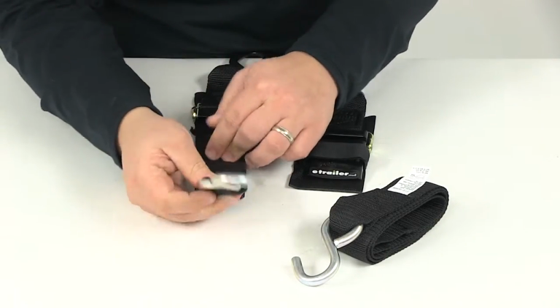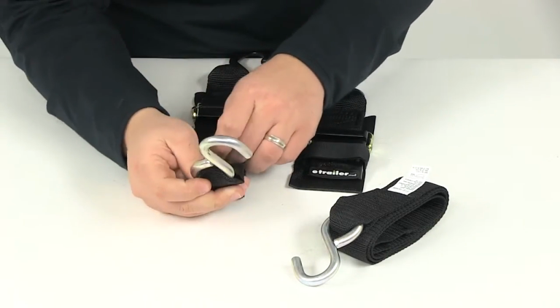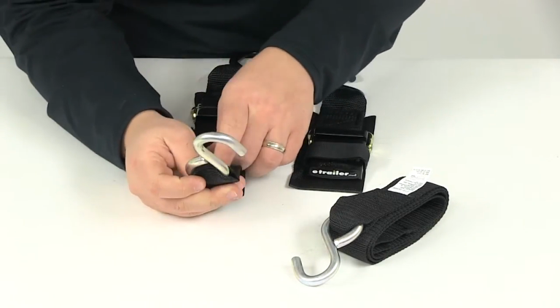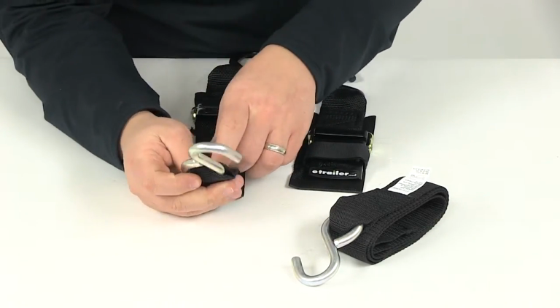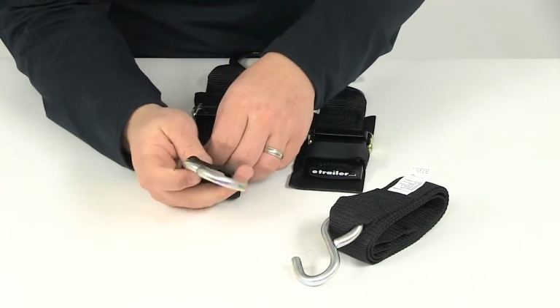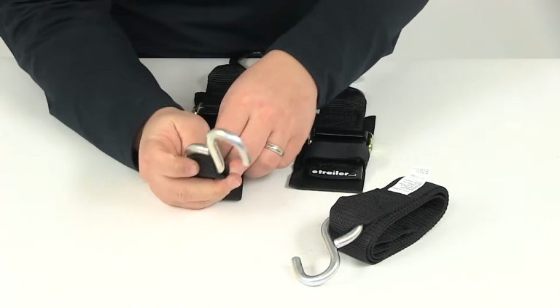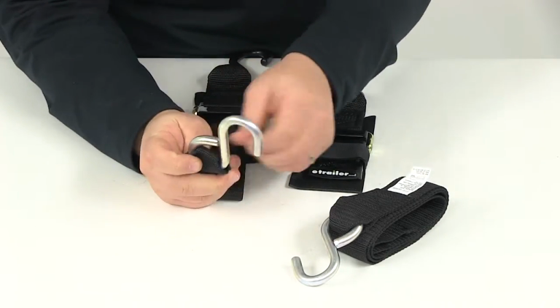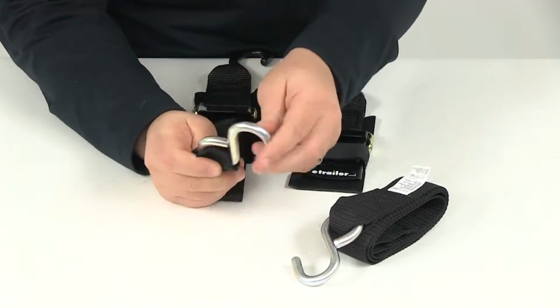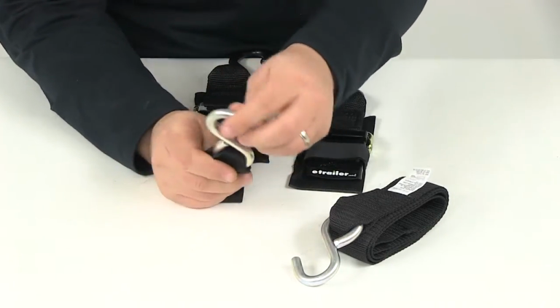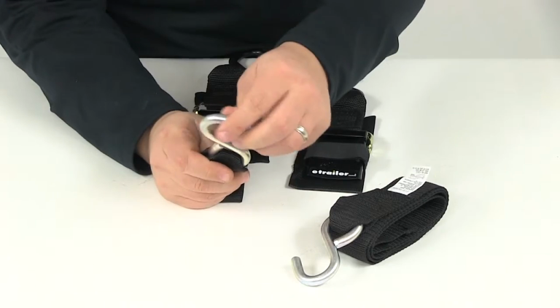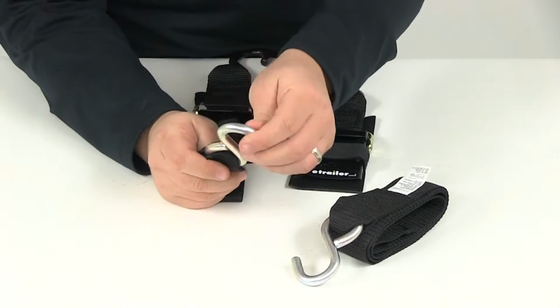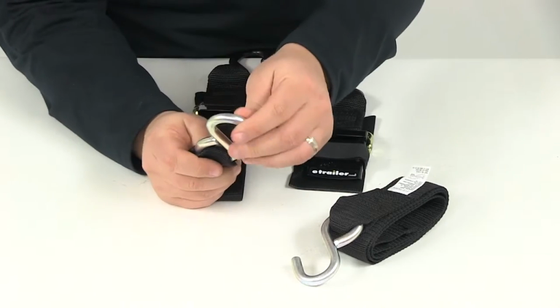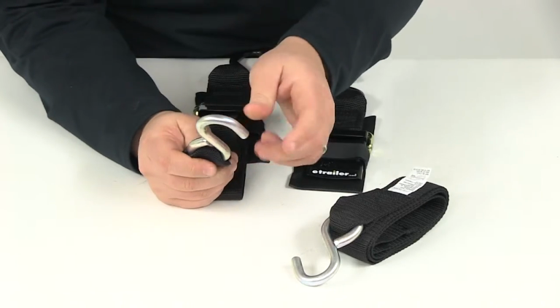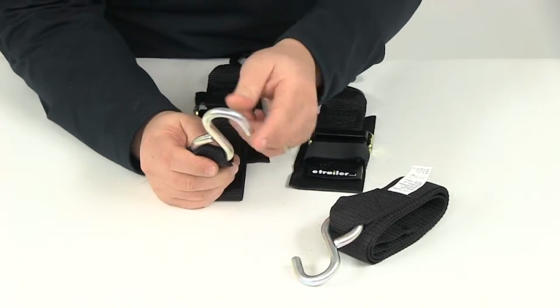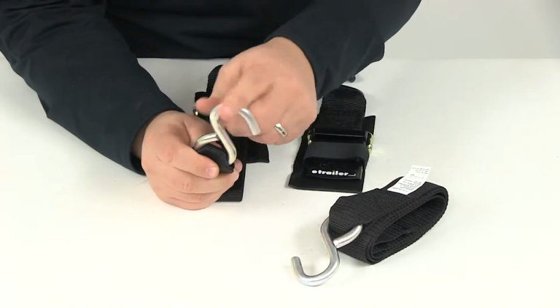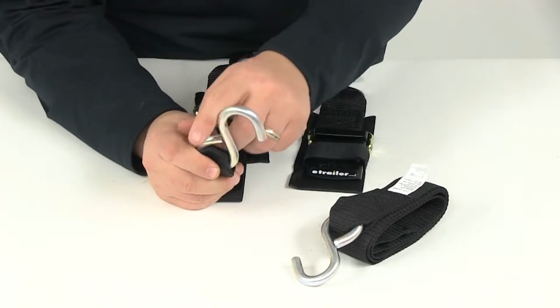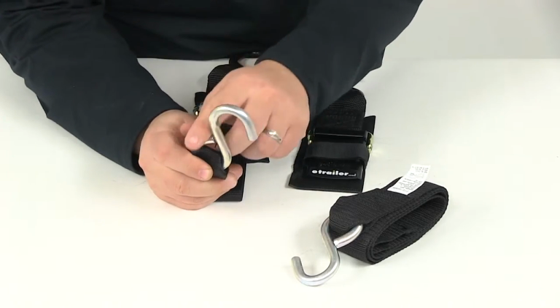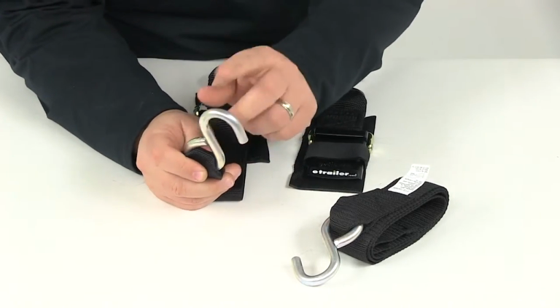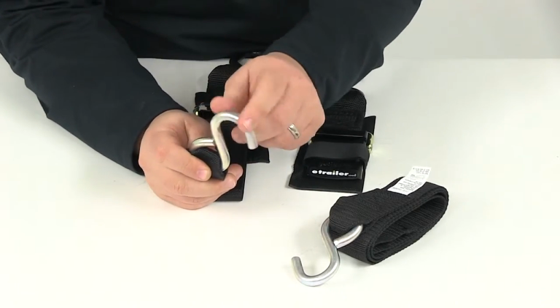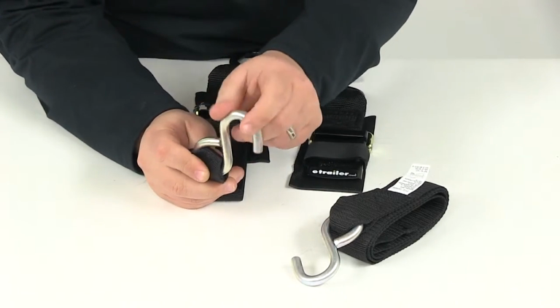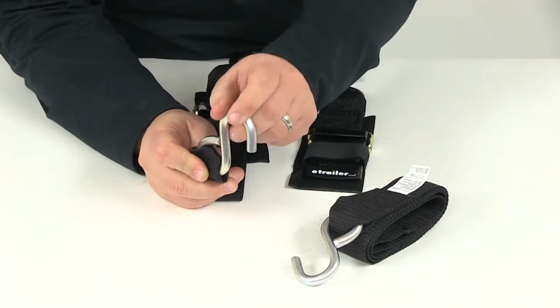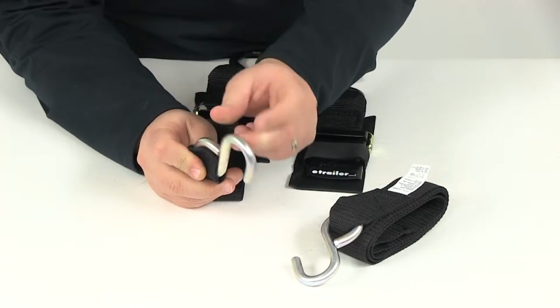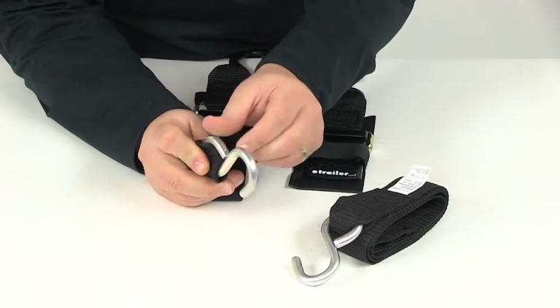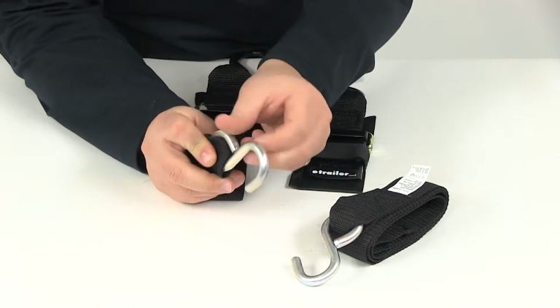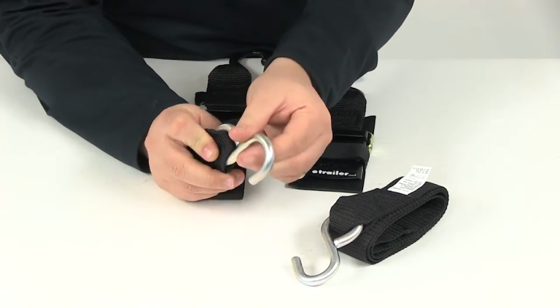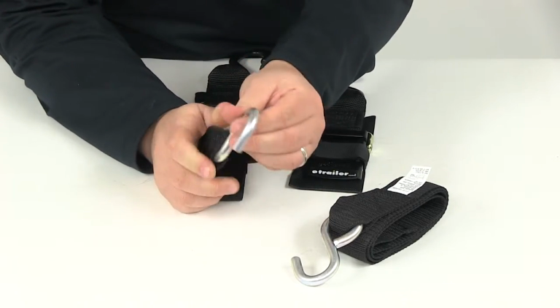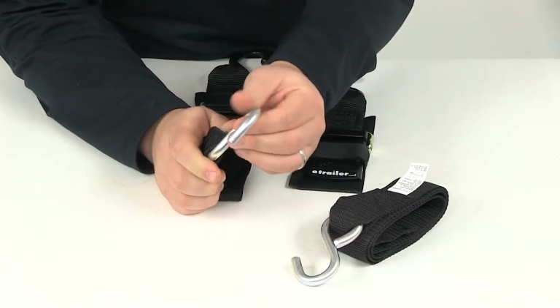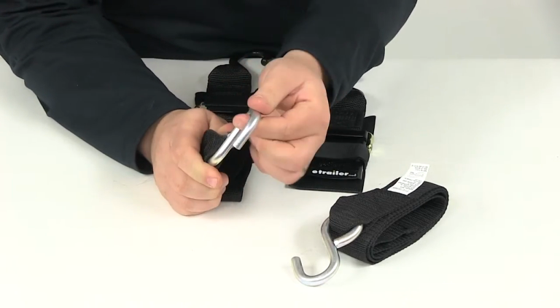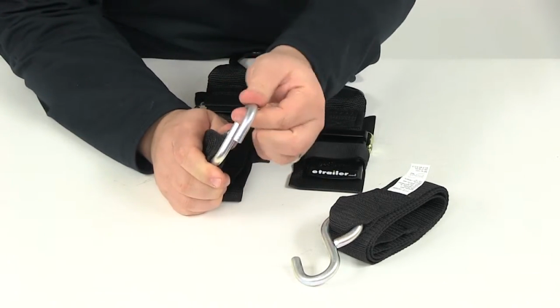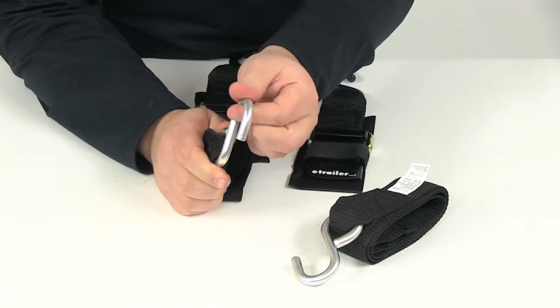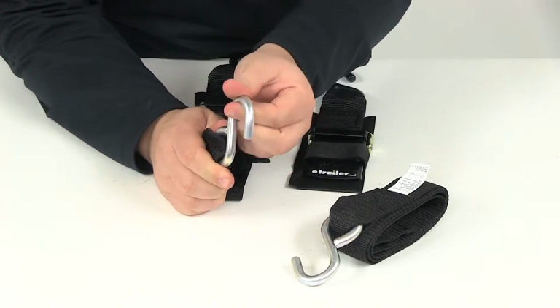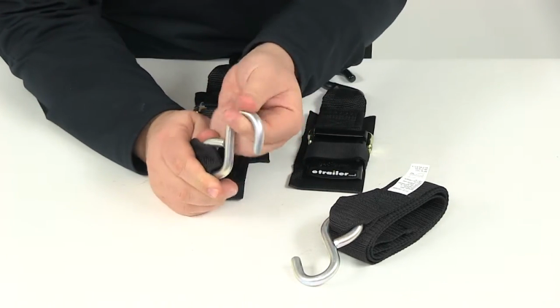The hook on this end — the one that does not have the vinyl coating — is just going to be your steel hook.